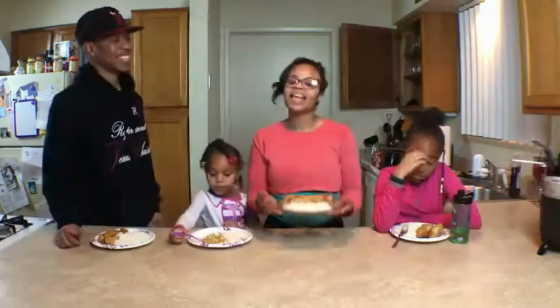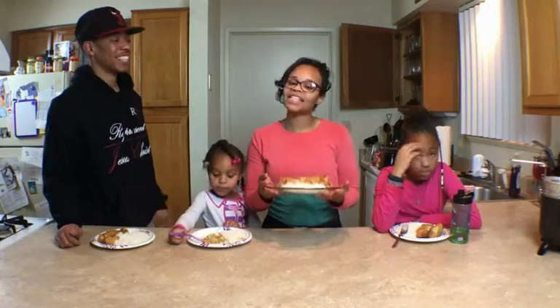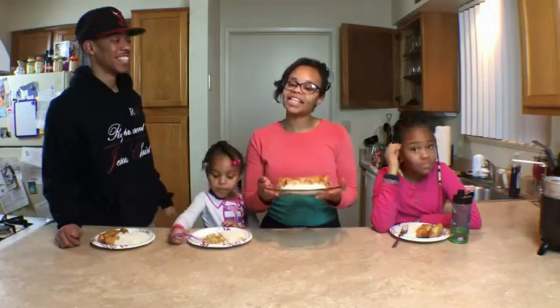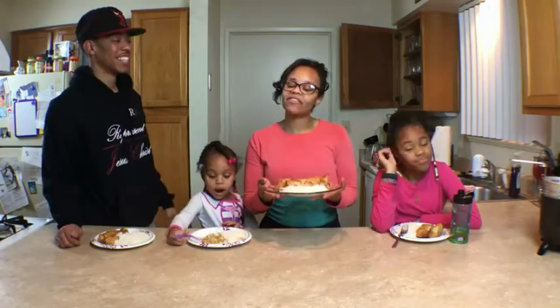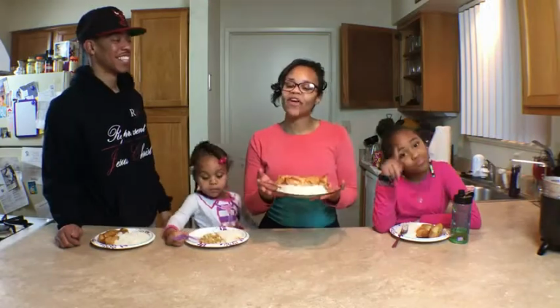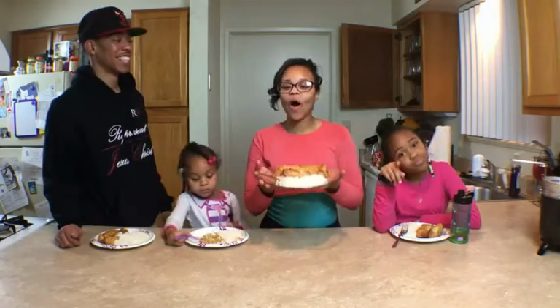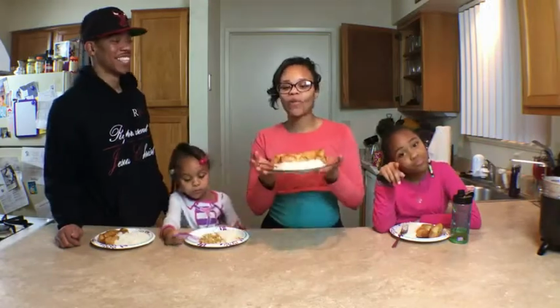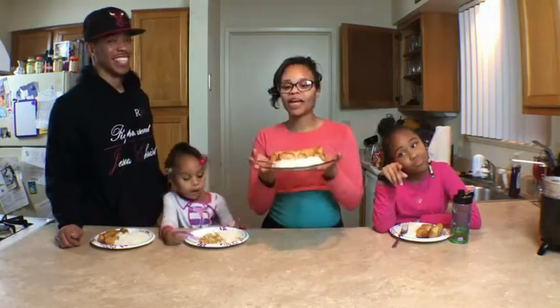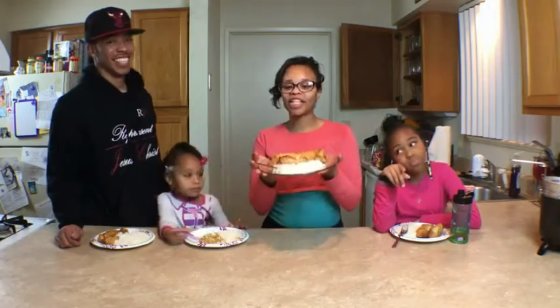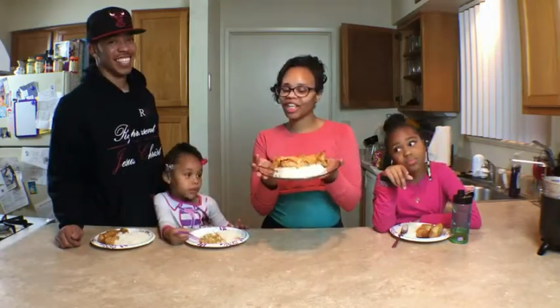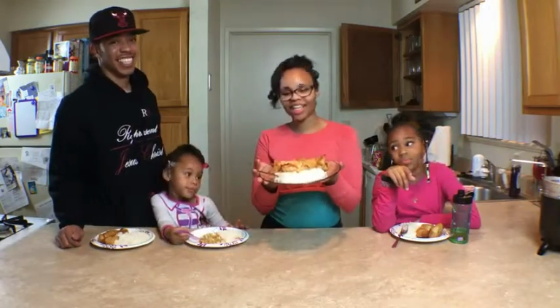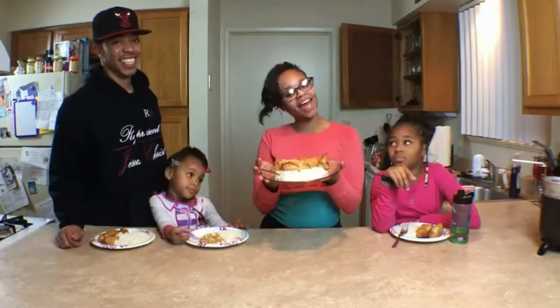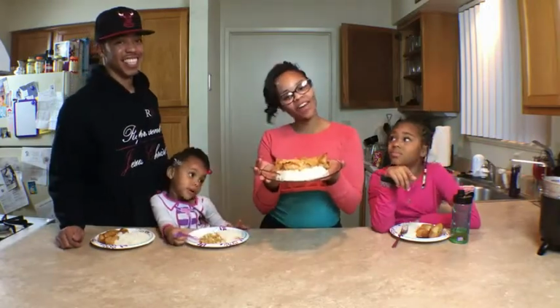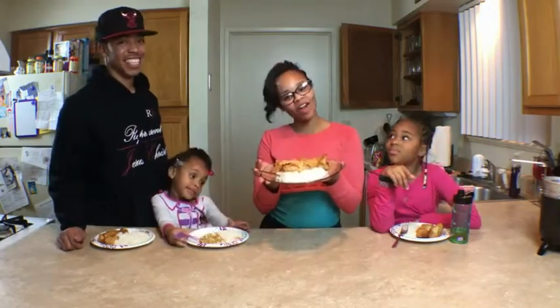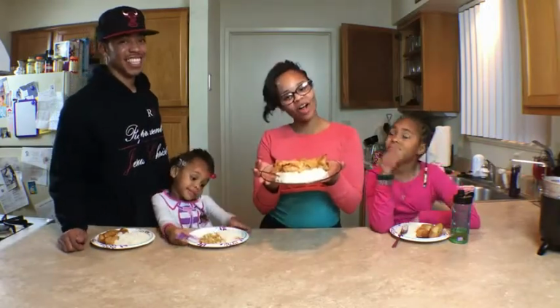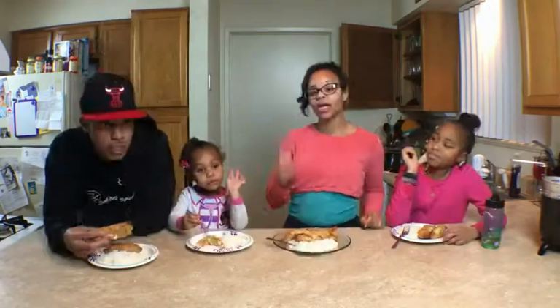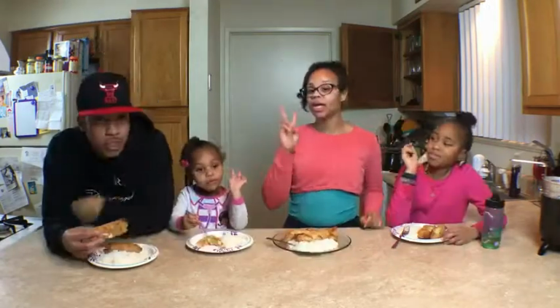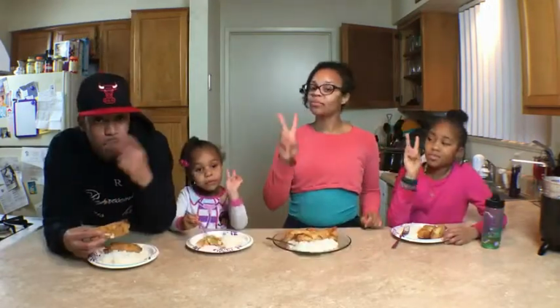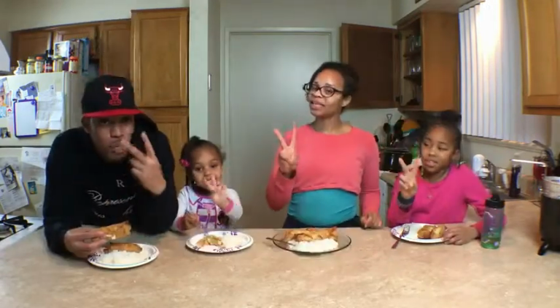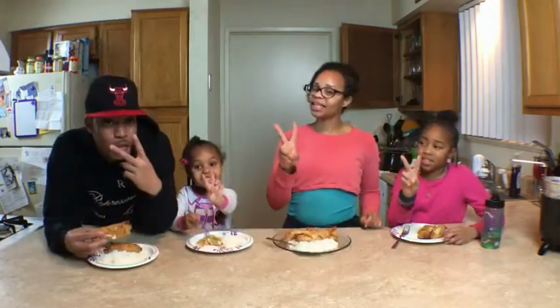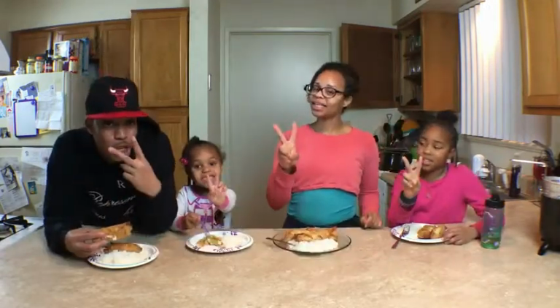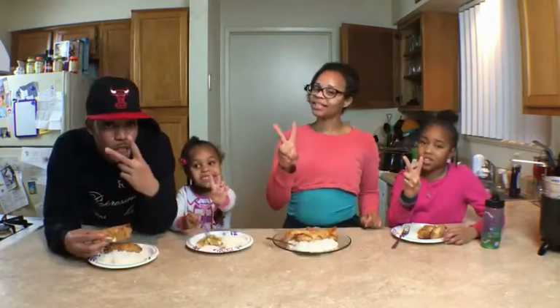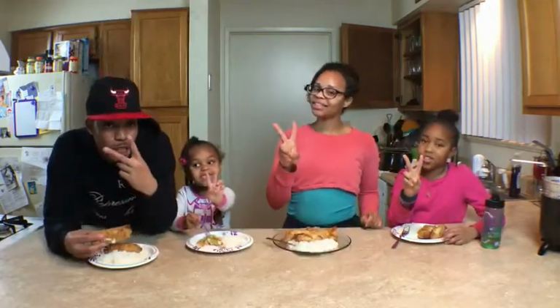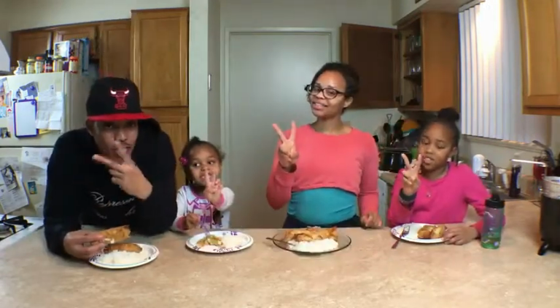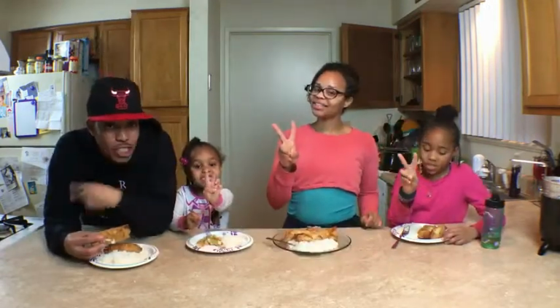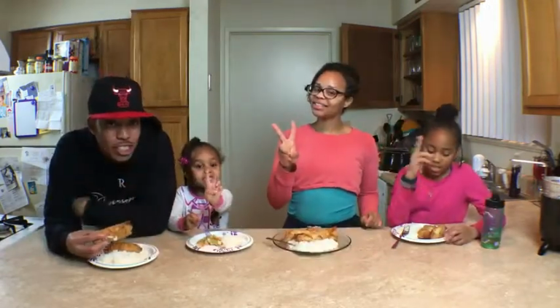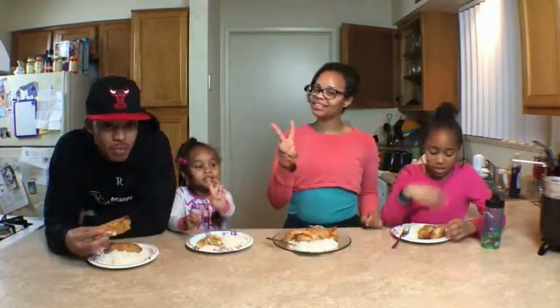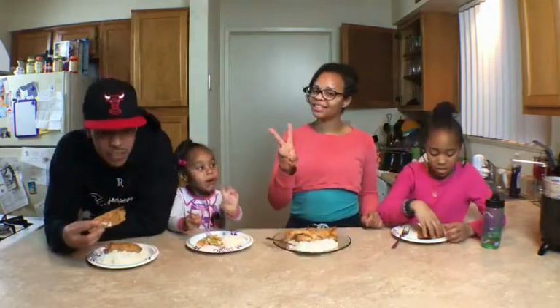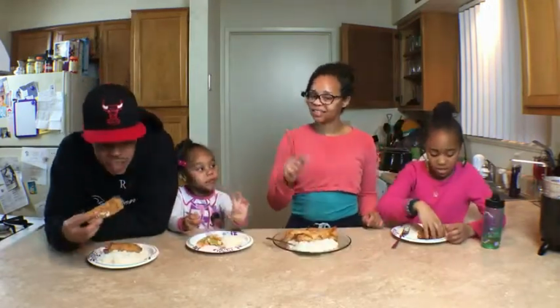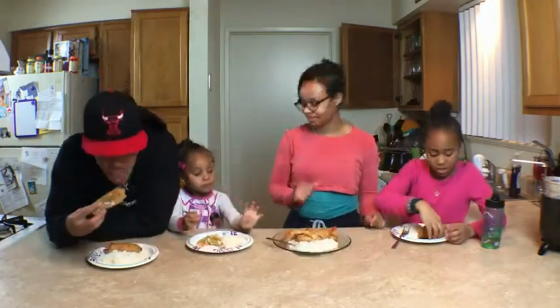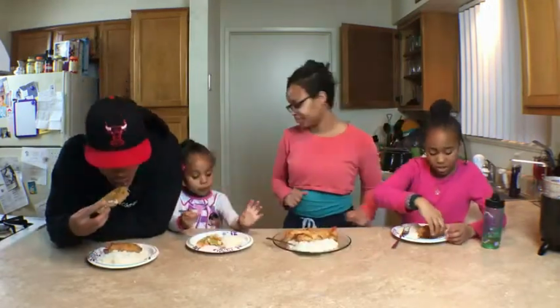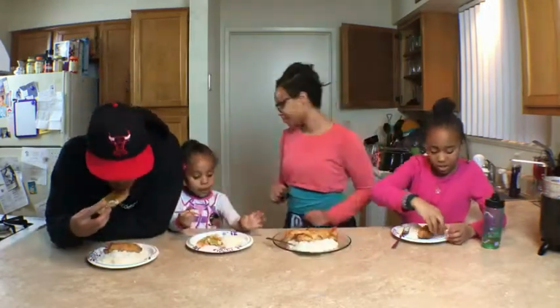That's it for homemade chicken egg rolls. Peace. Let me eat!